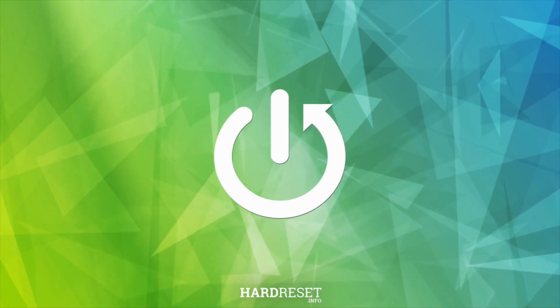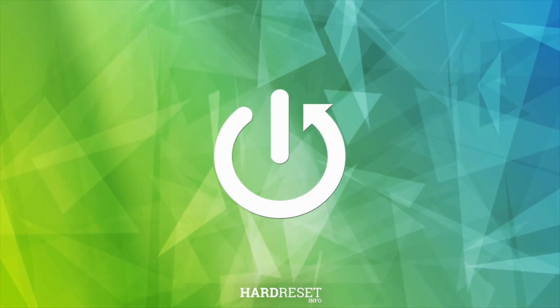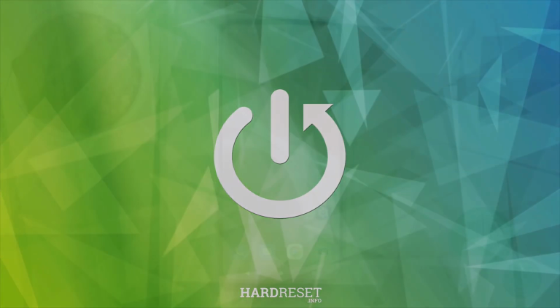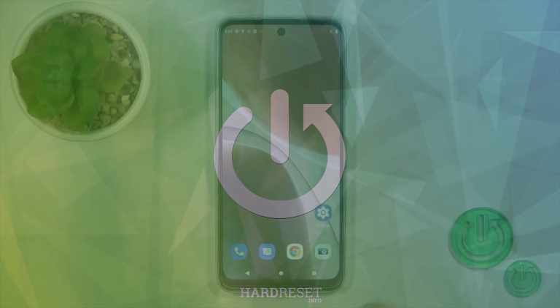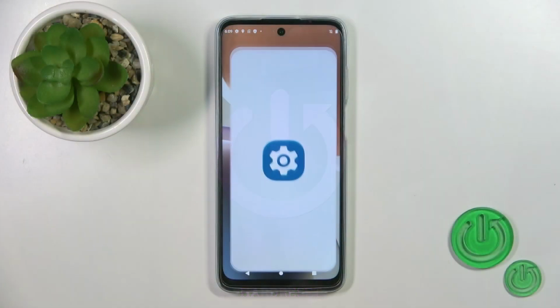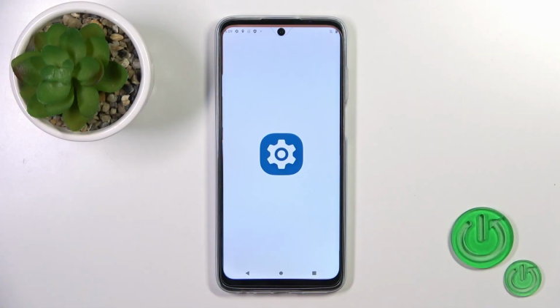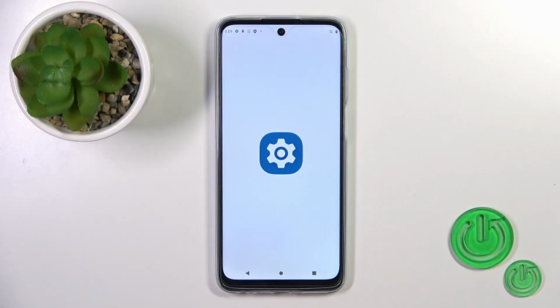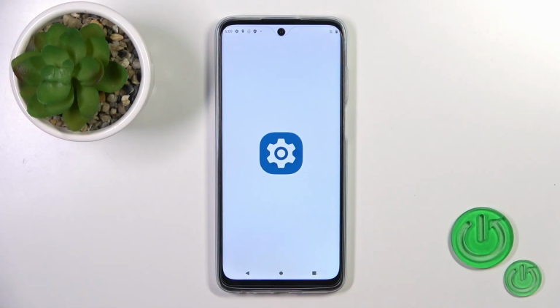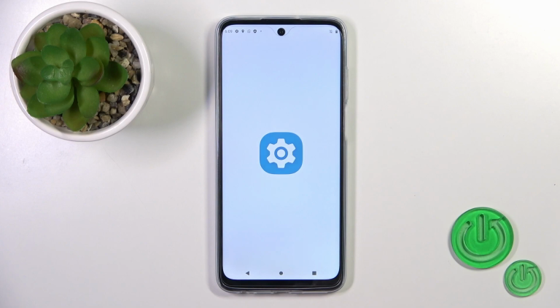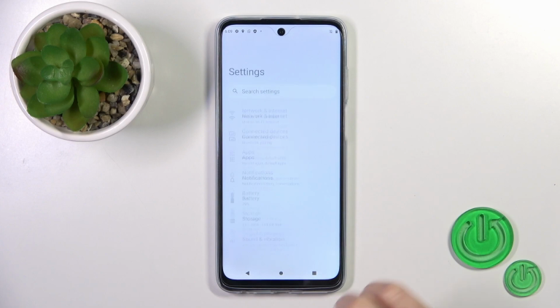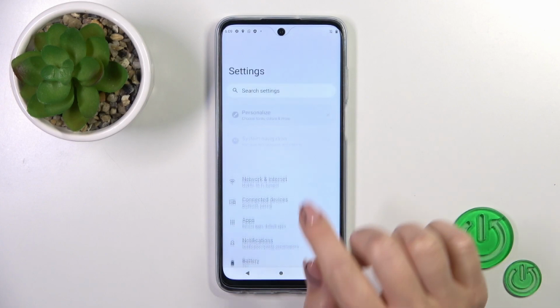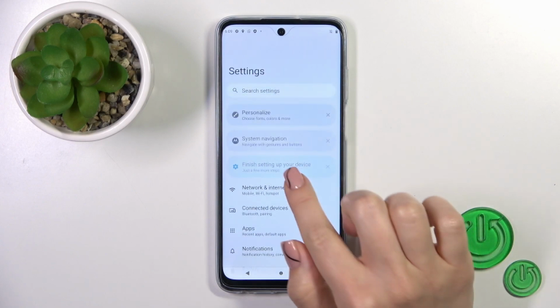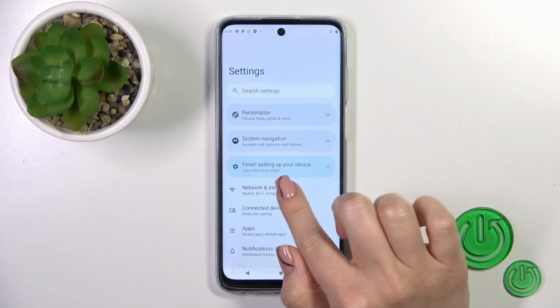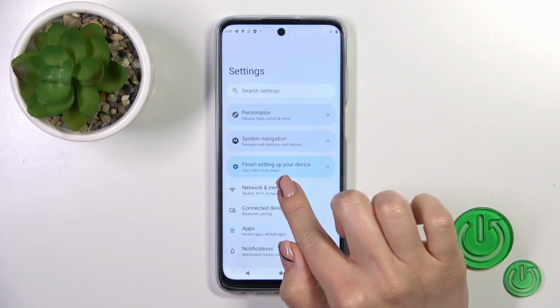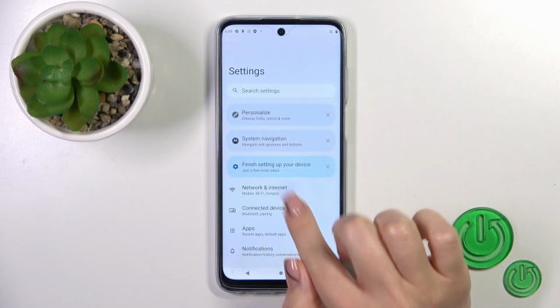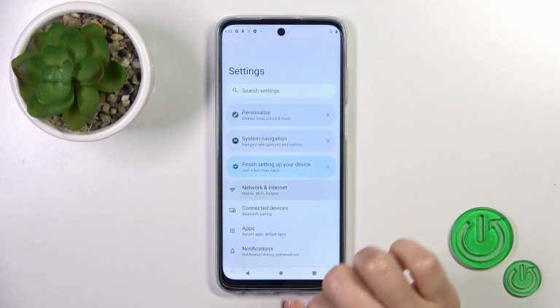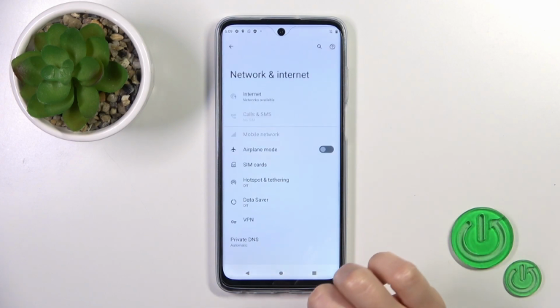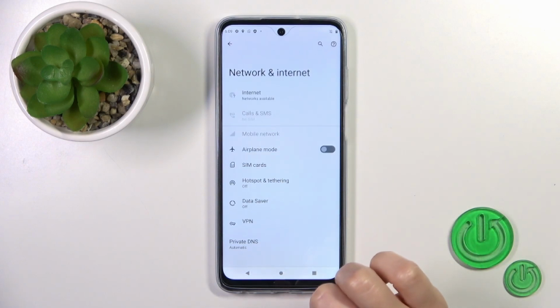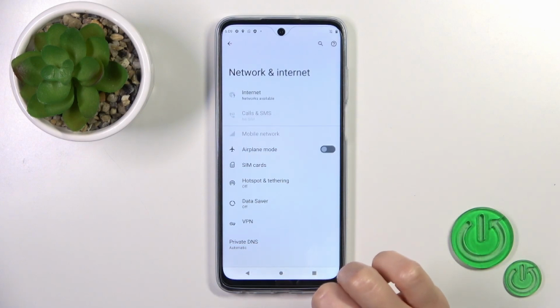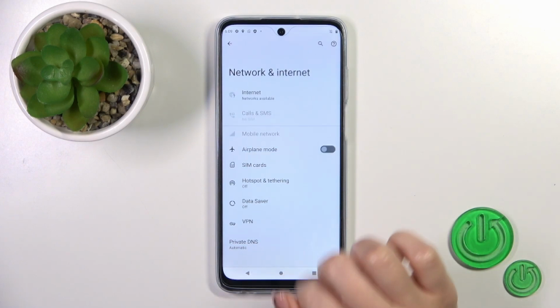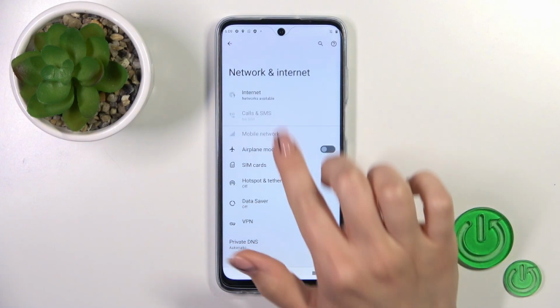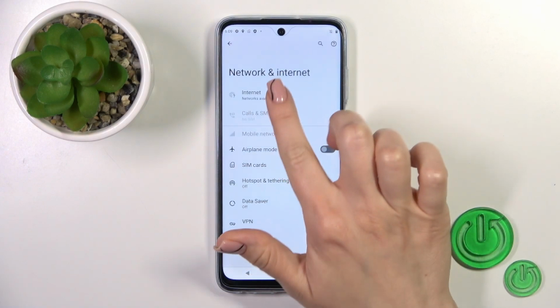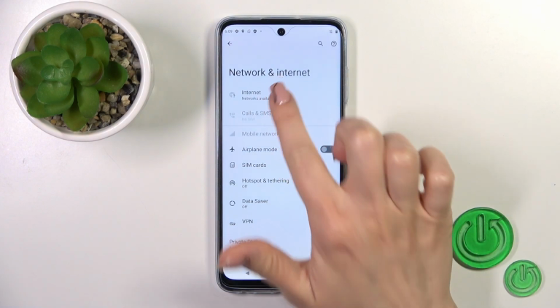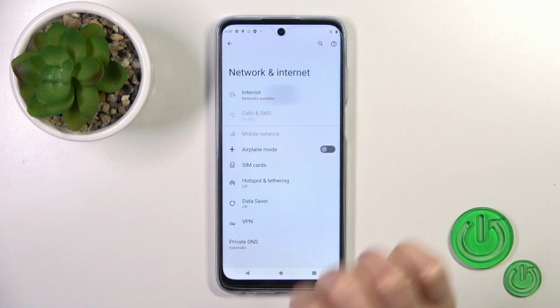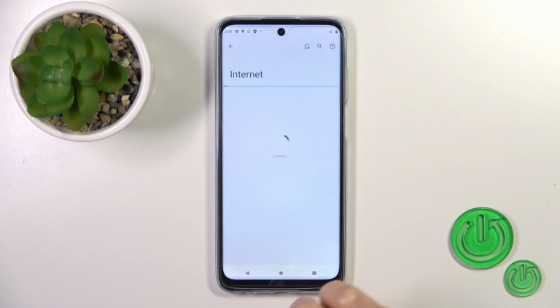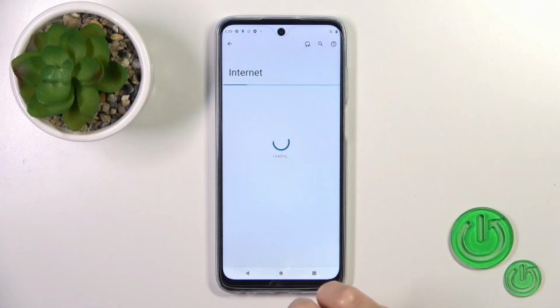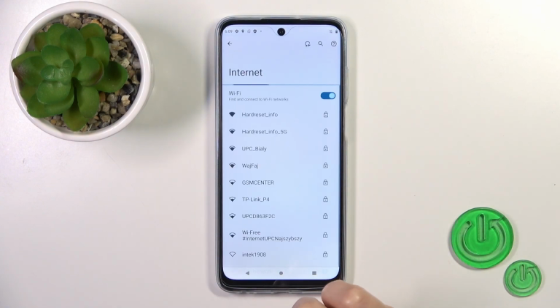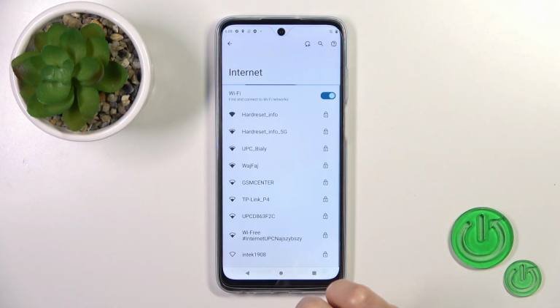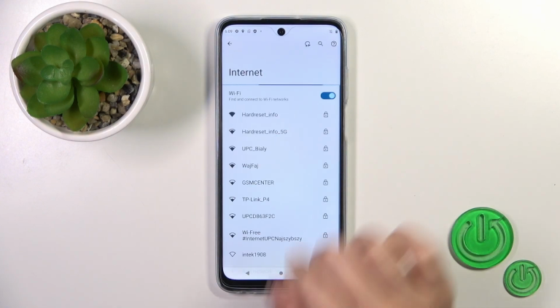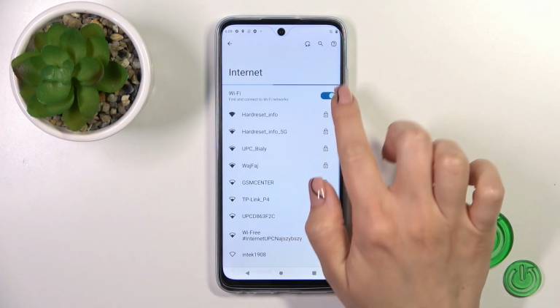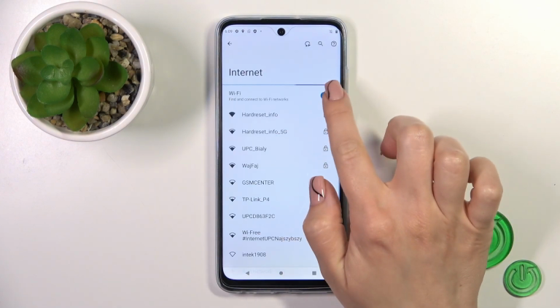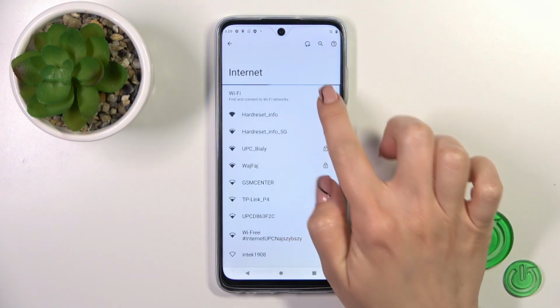So first we should open the Settings, then tap on Network and Internet and tap on the Wi-Fi section.